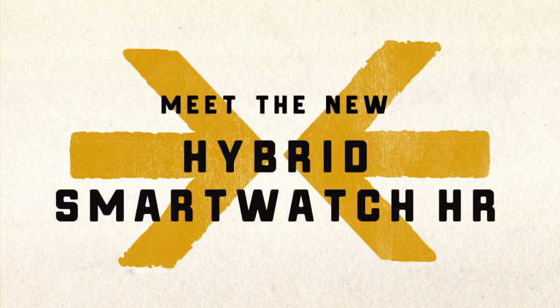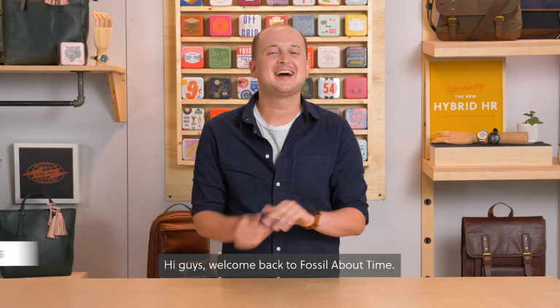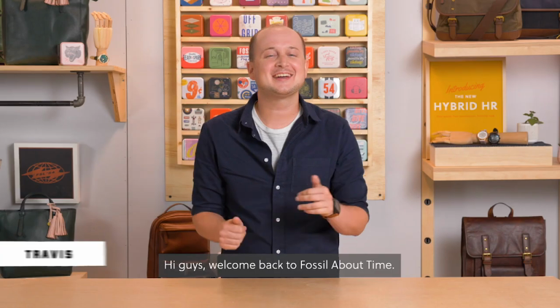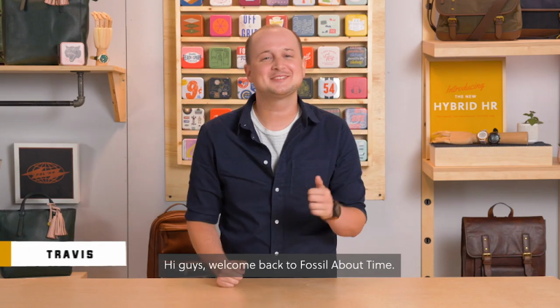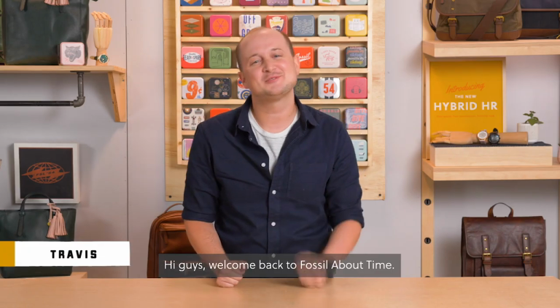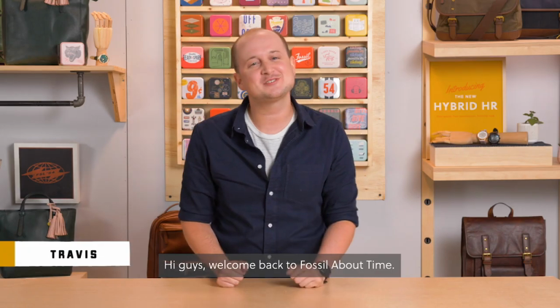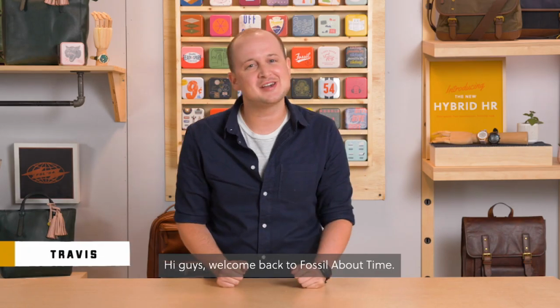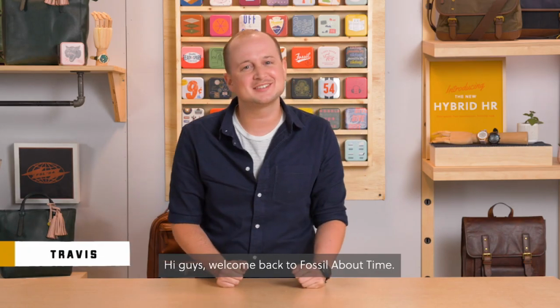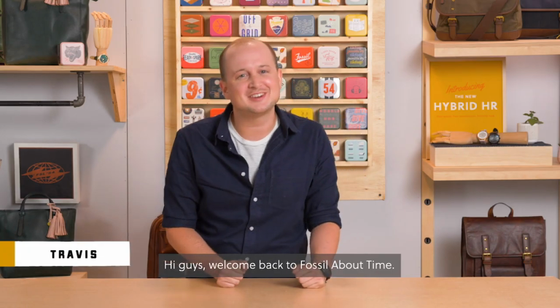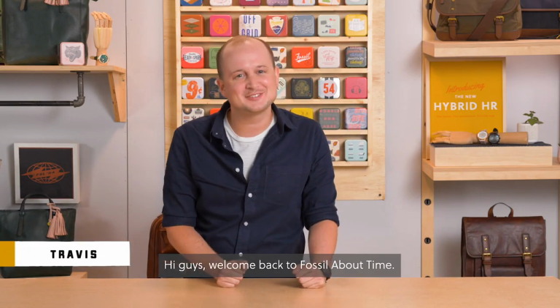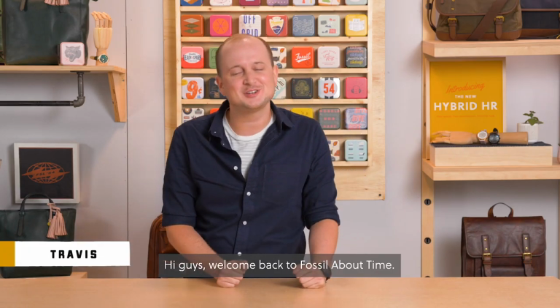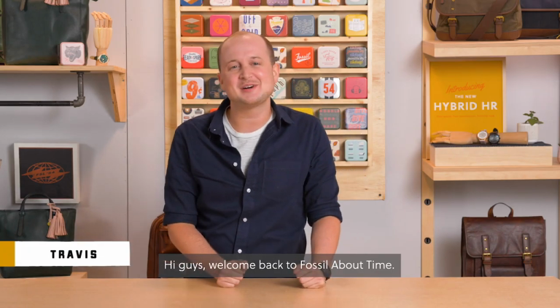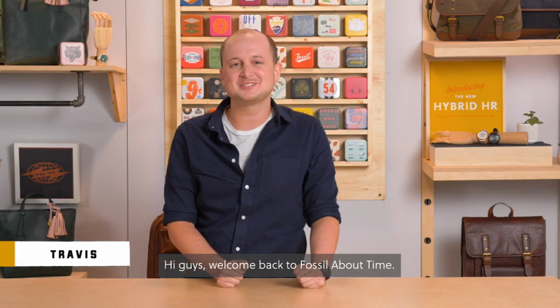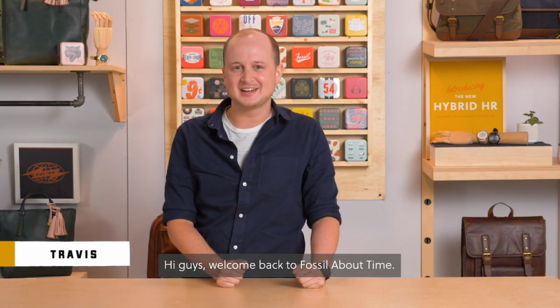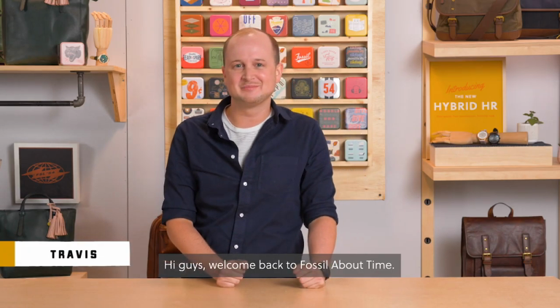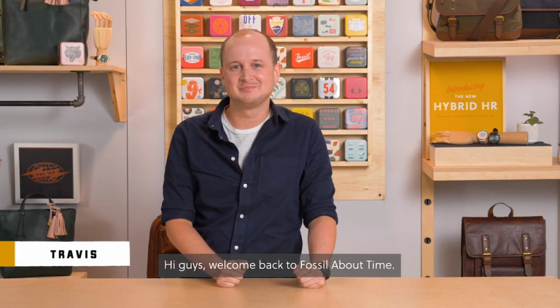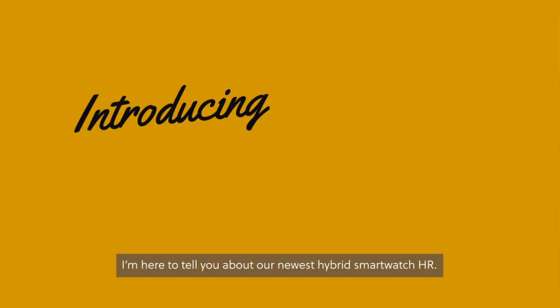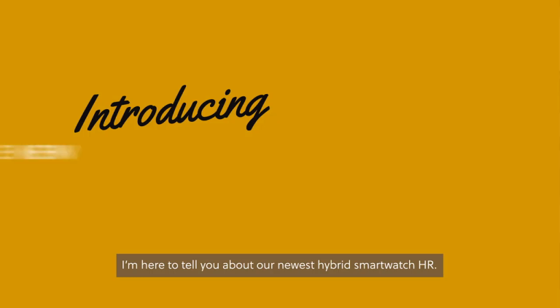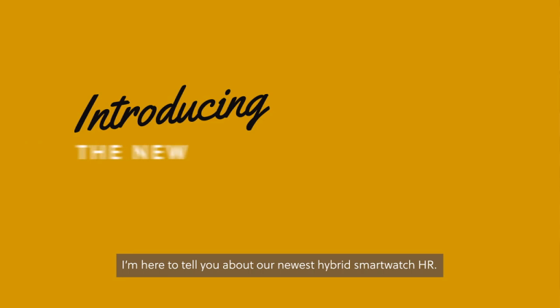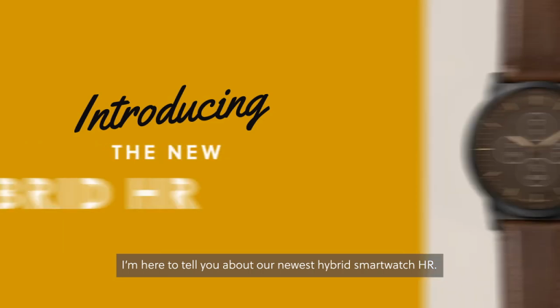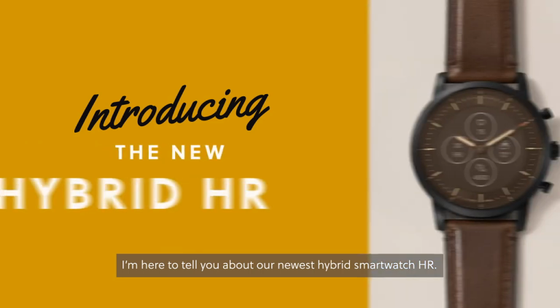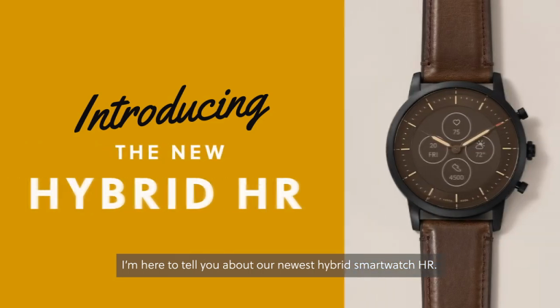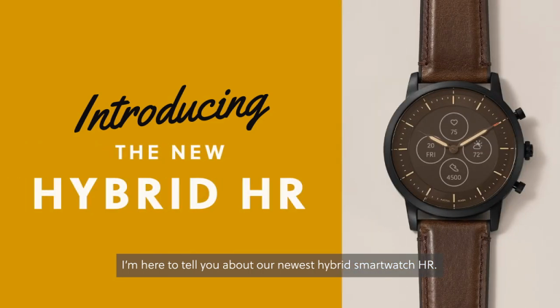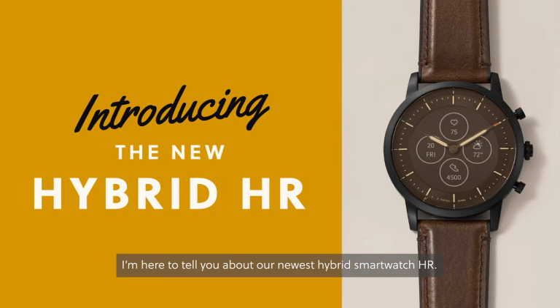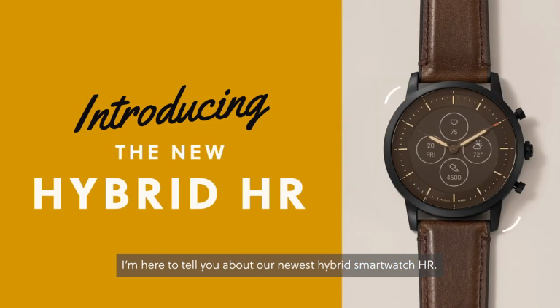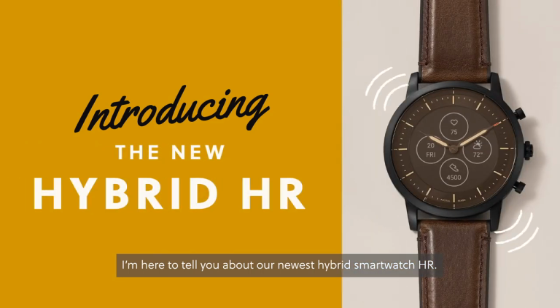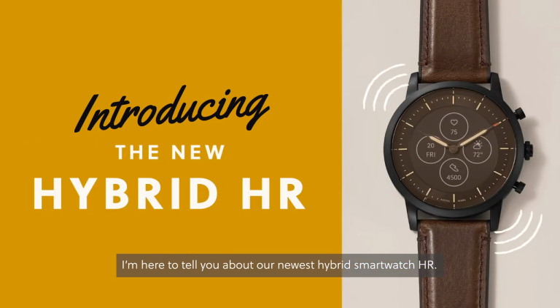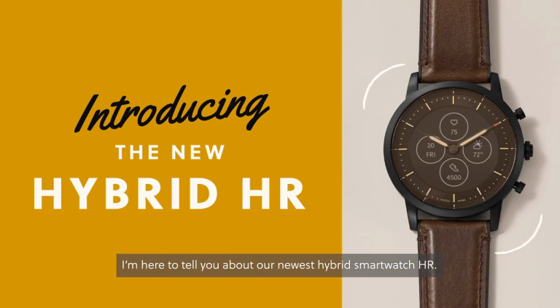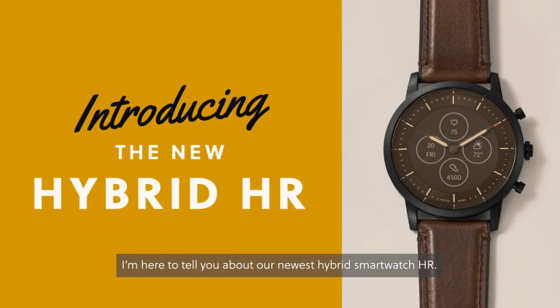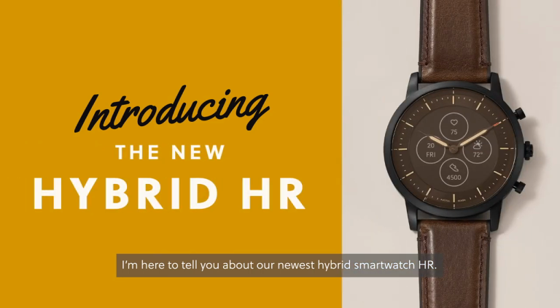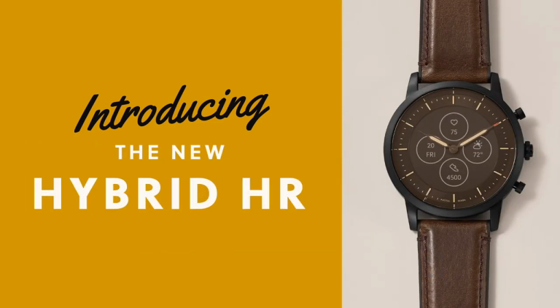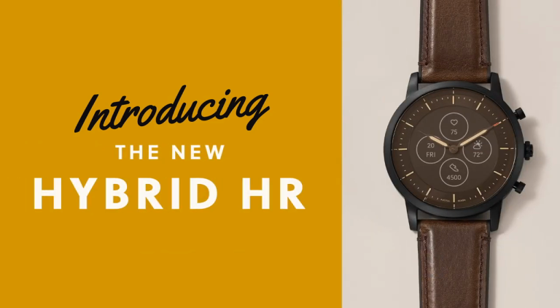Hi guys, welcome back to Fossil About Time. I'm here to tell you about our newest hybrid smartwatch, HR.